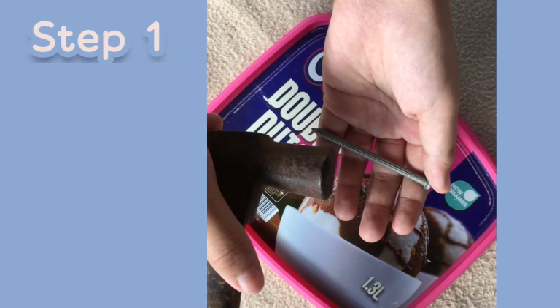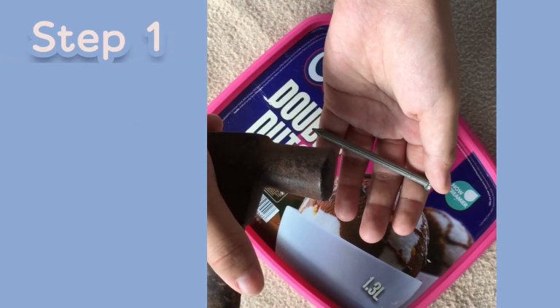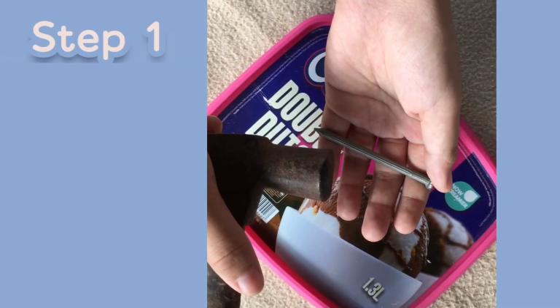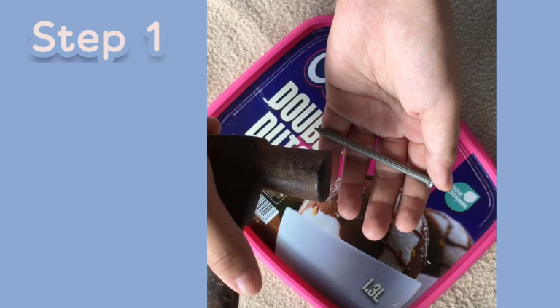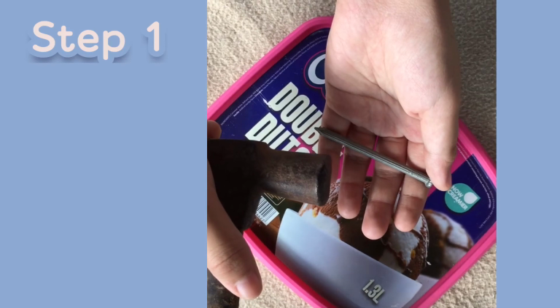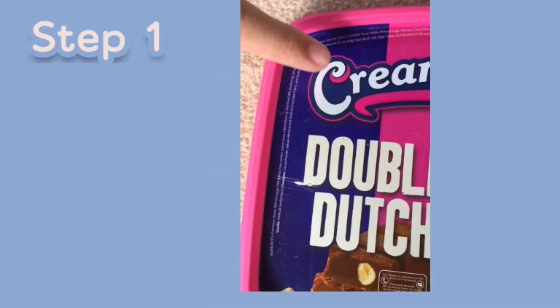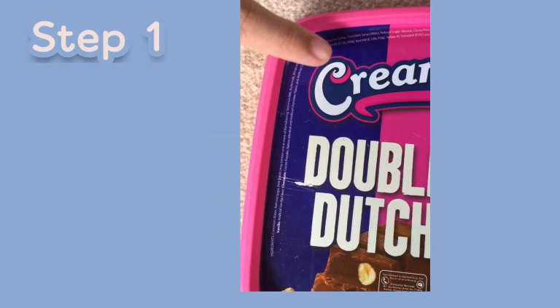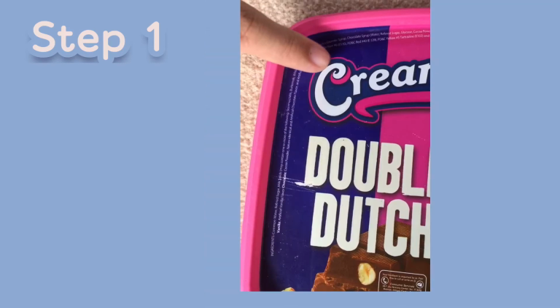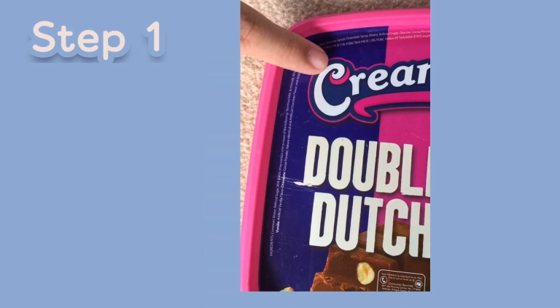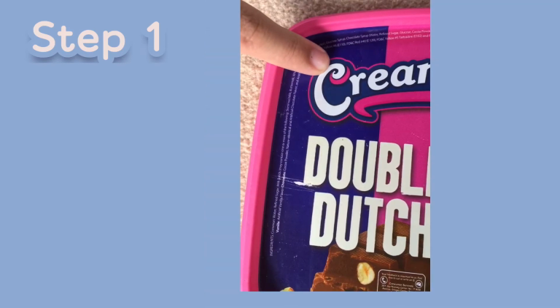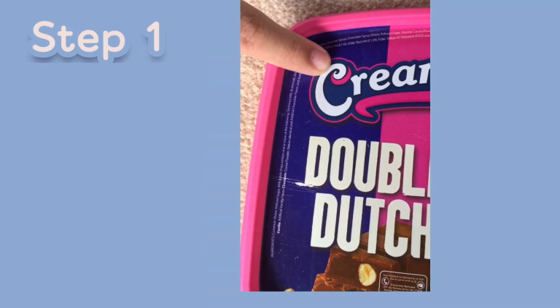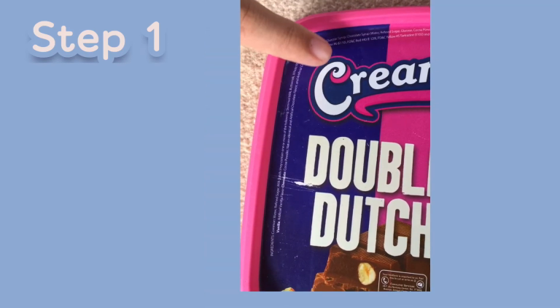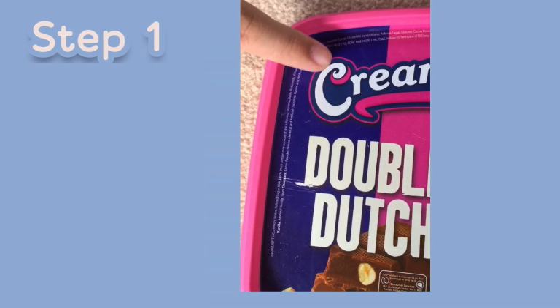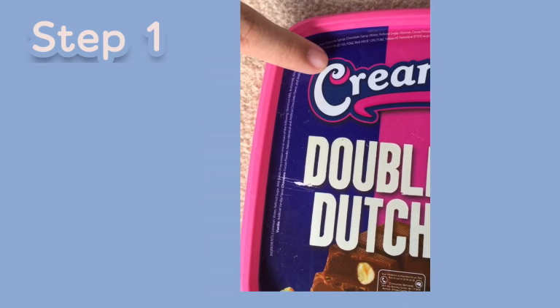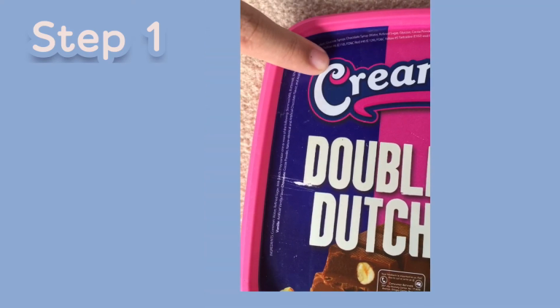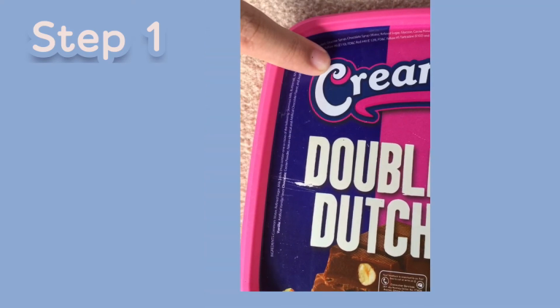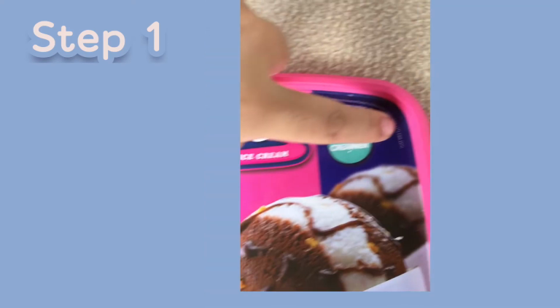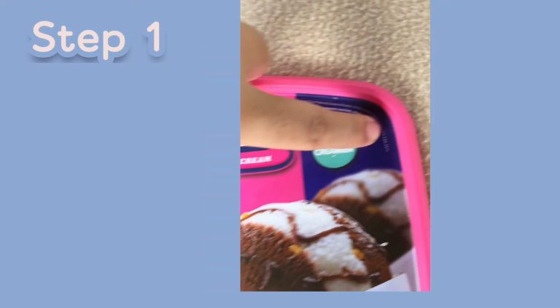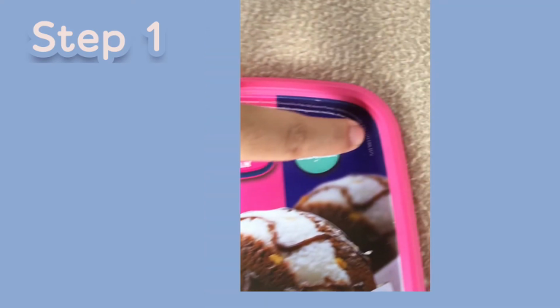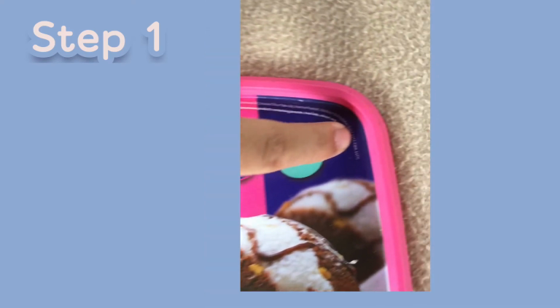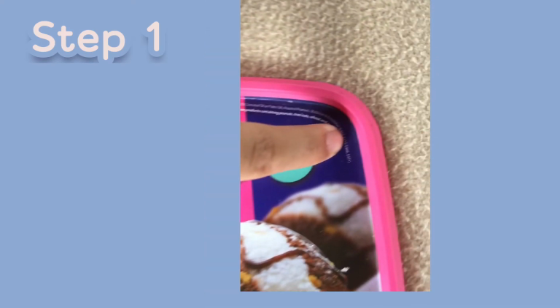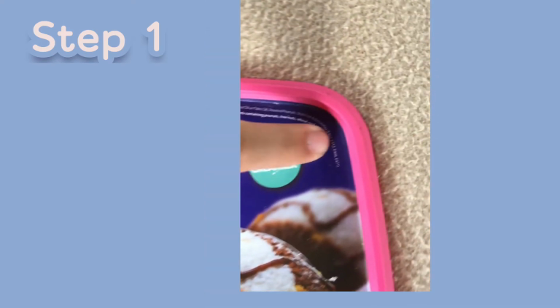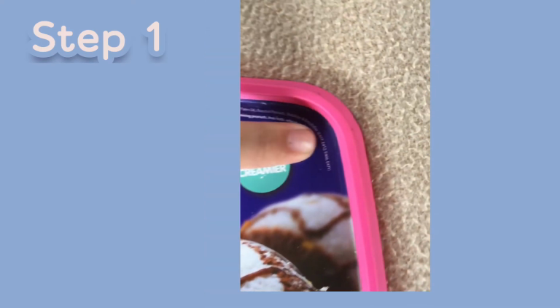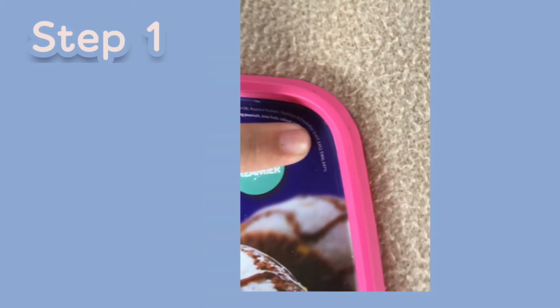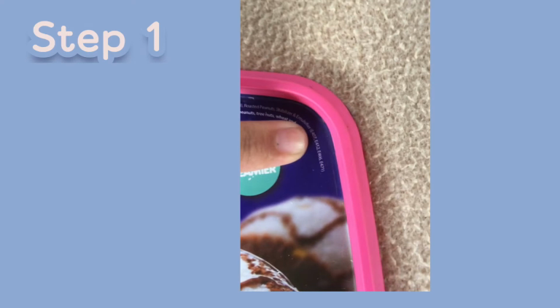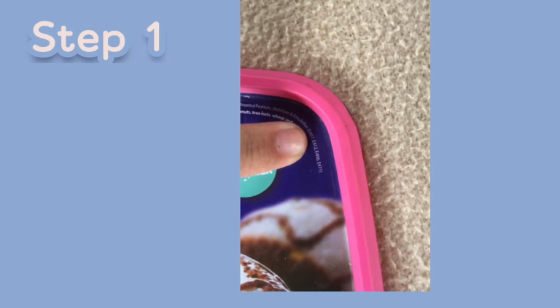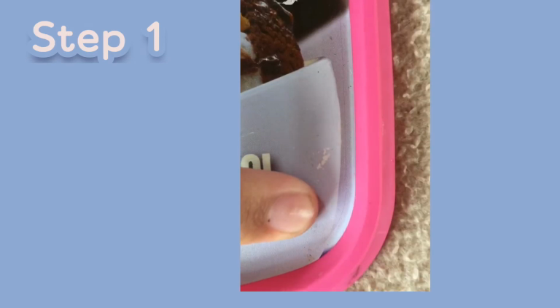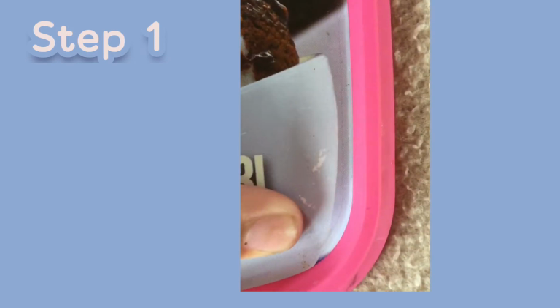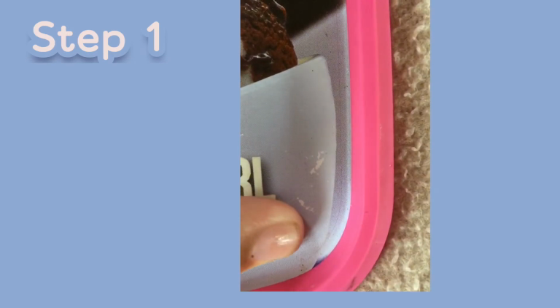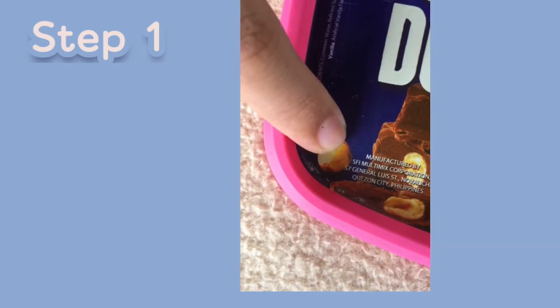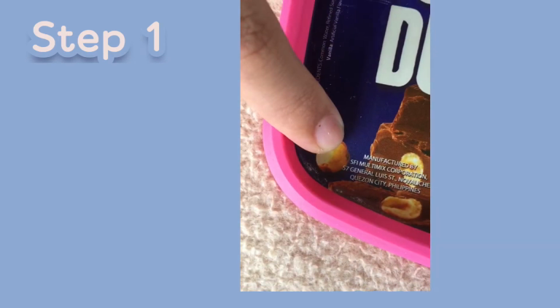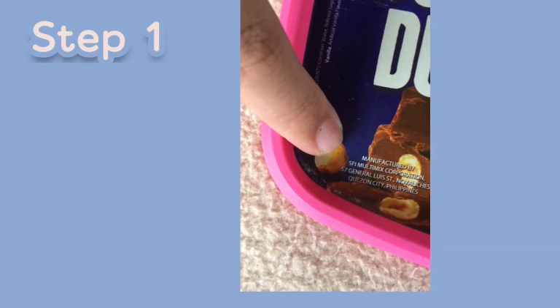Step 1: Using a hammer and nail, drill a hole large enough for the string in each corner of the ice cream cover.